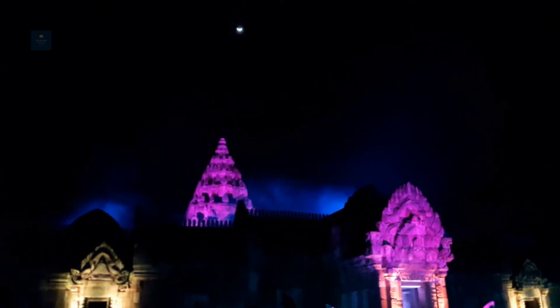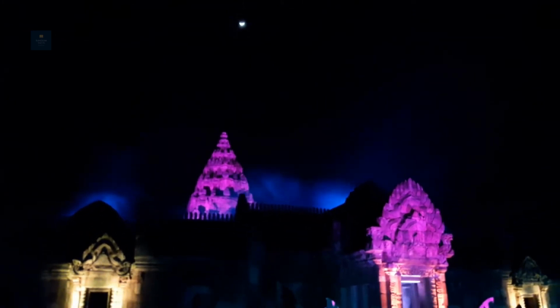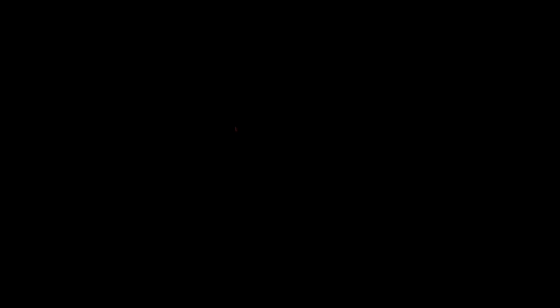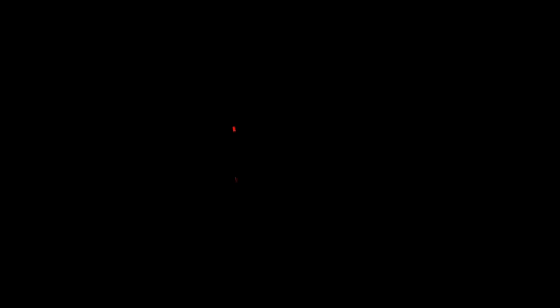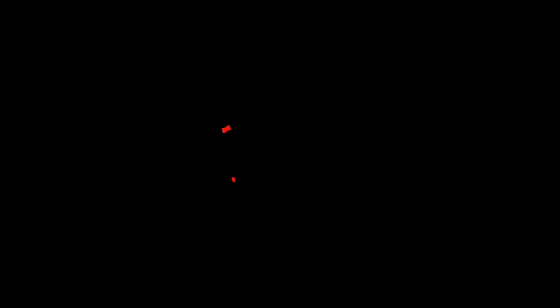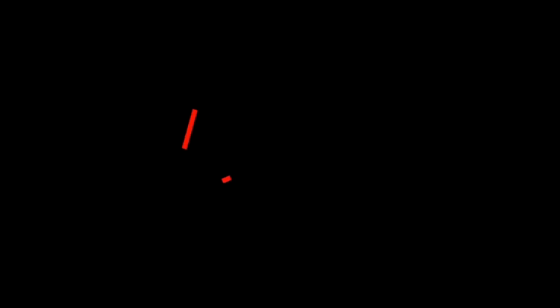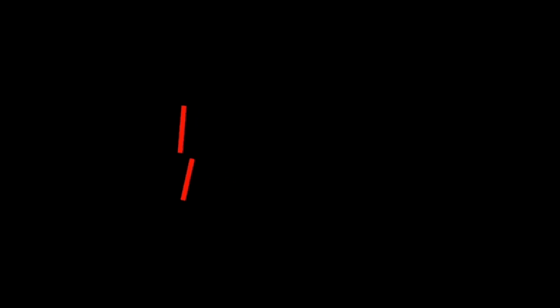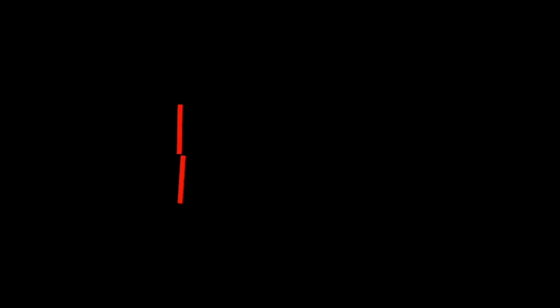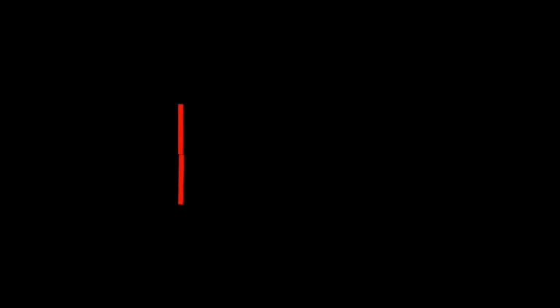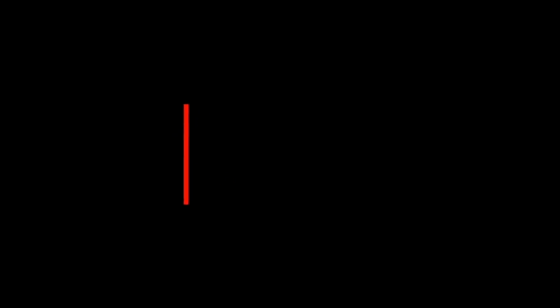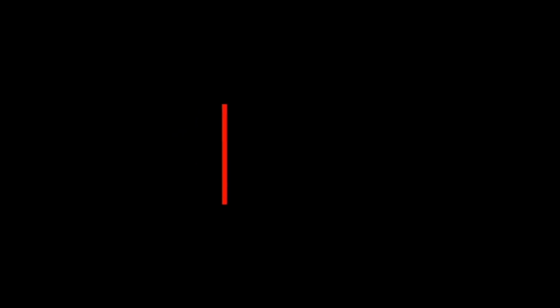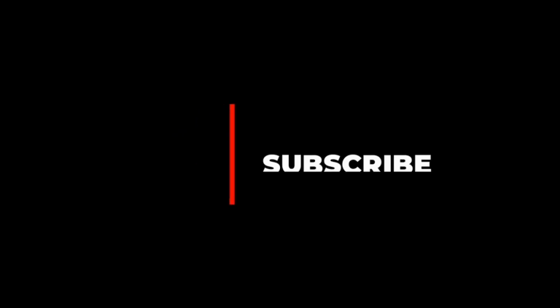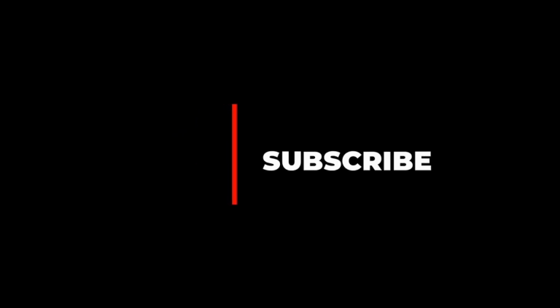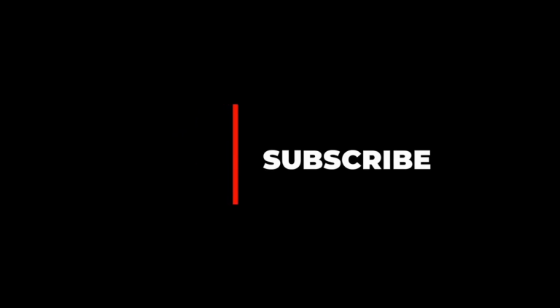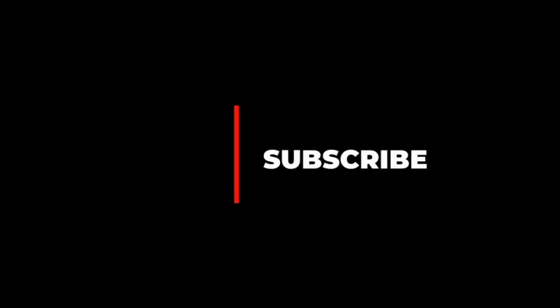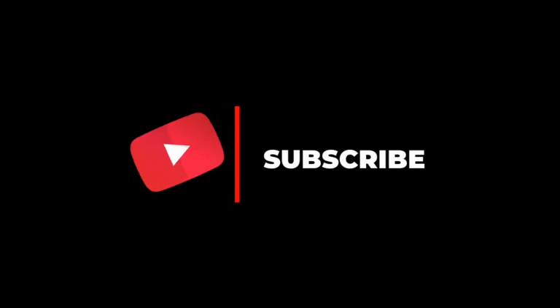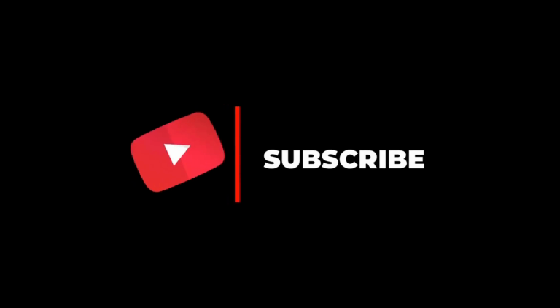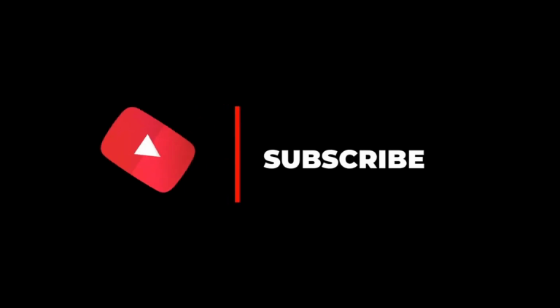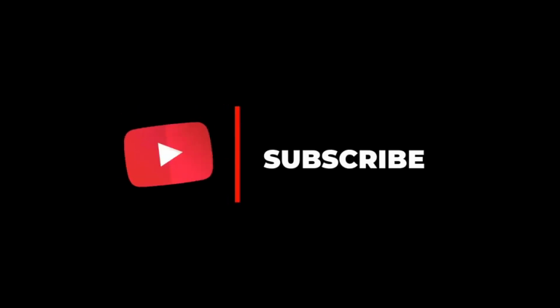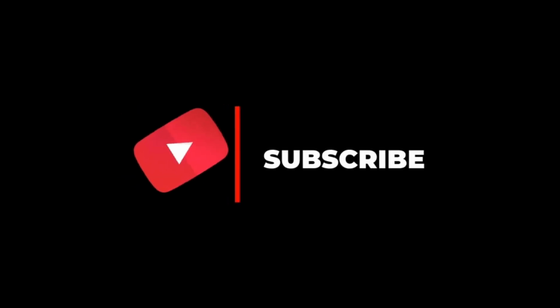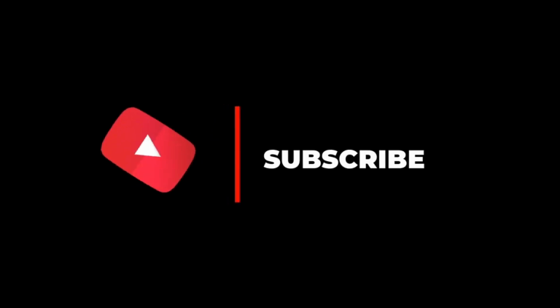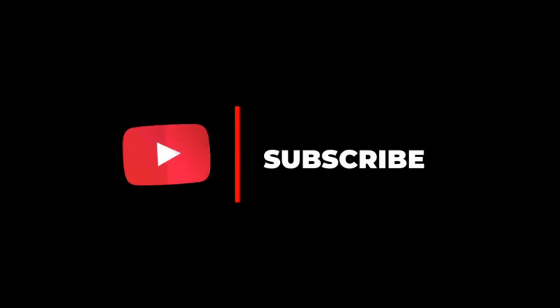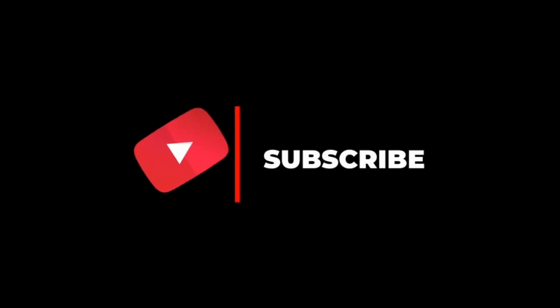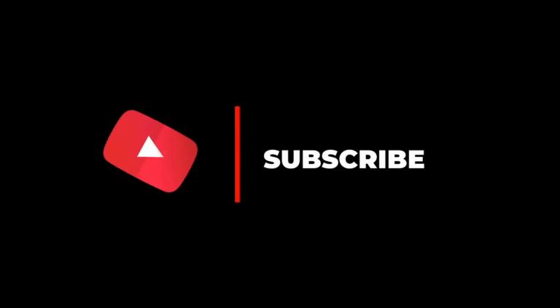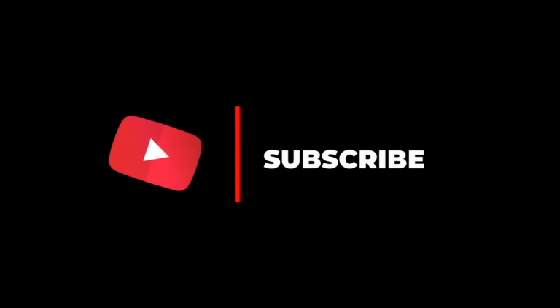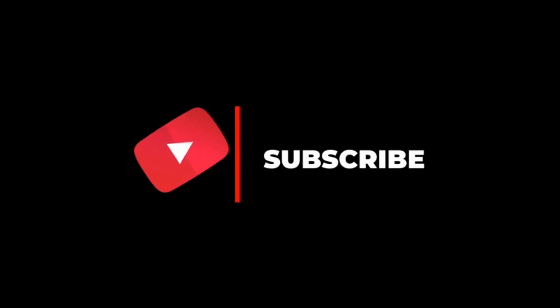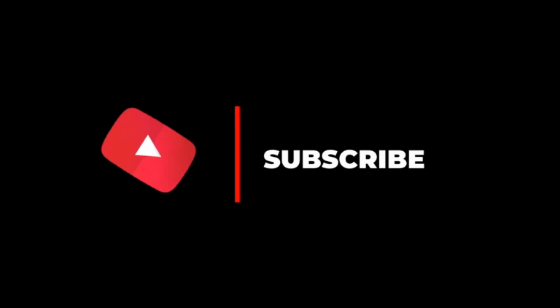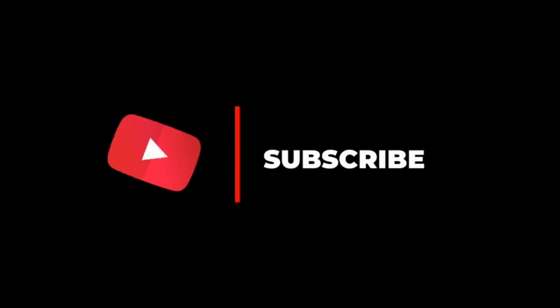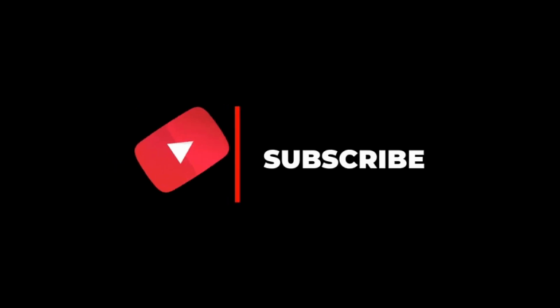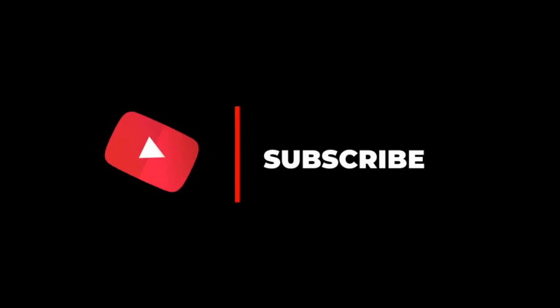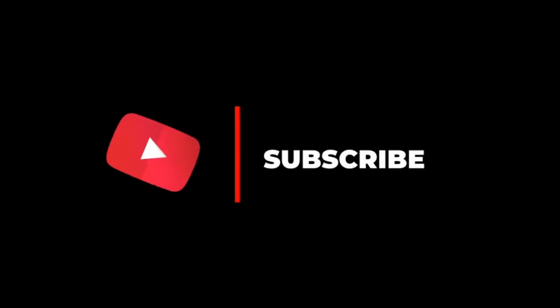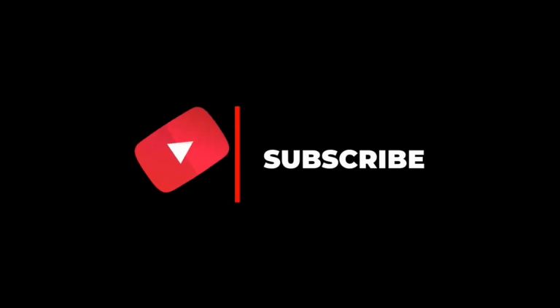If you enjoyed the content of this video, click the subscribe button so you can receive more content like this.